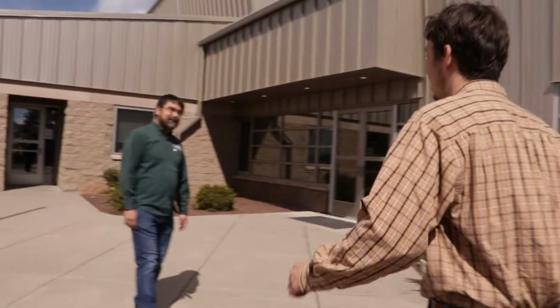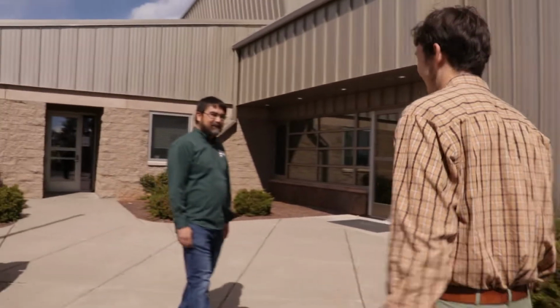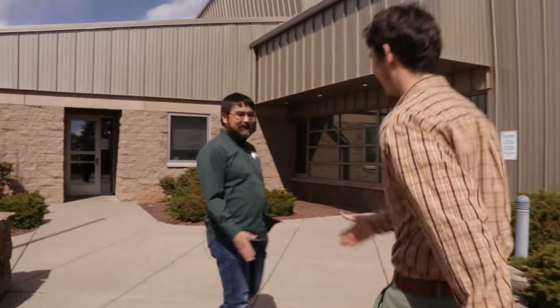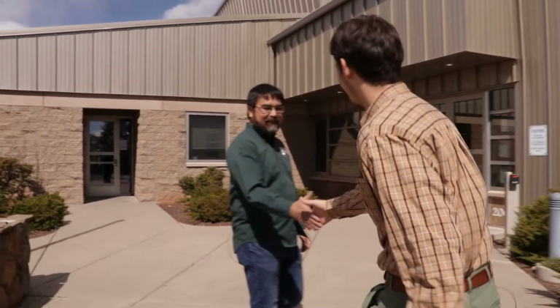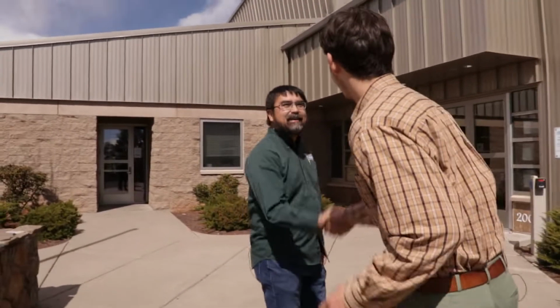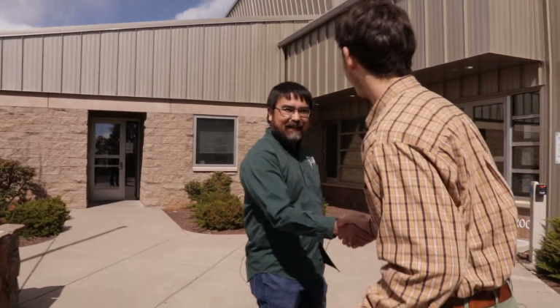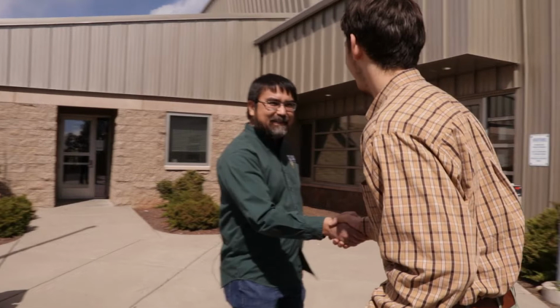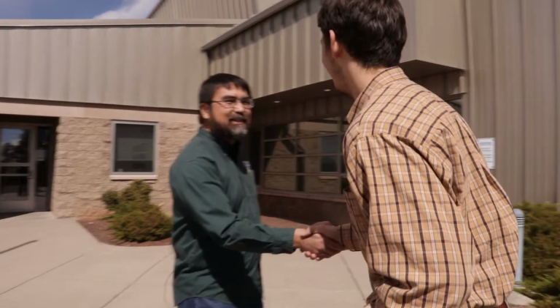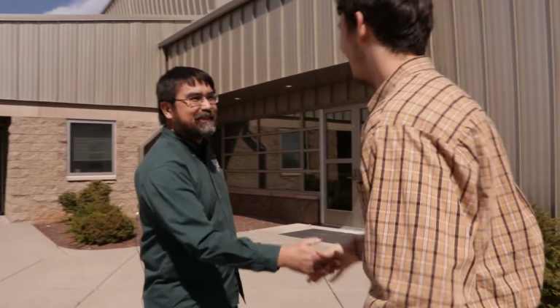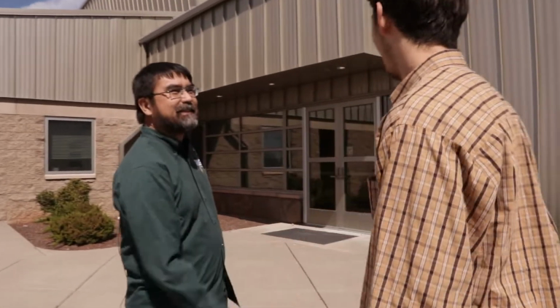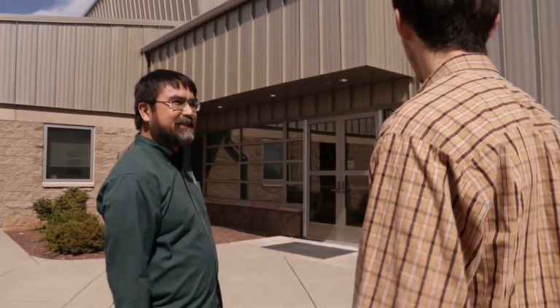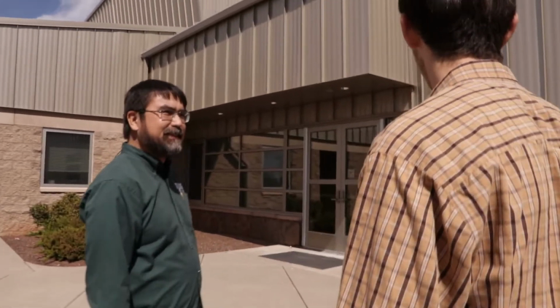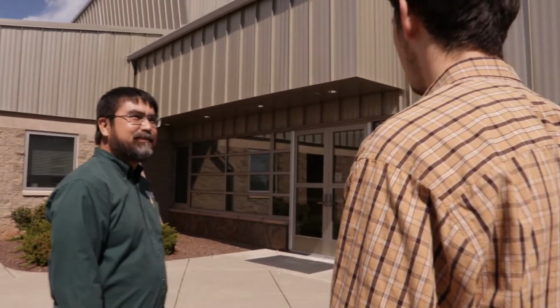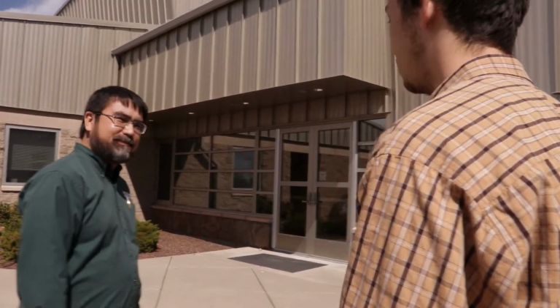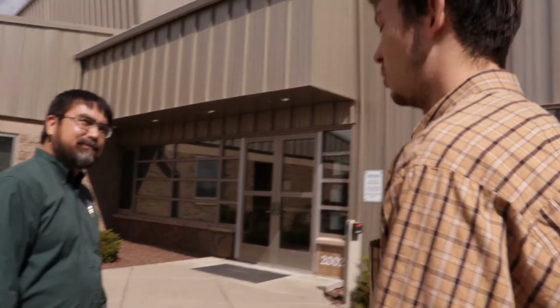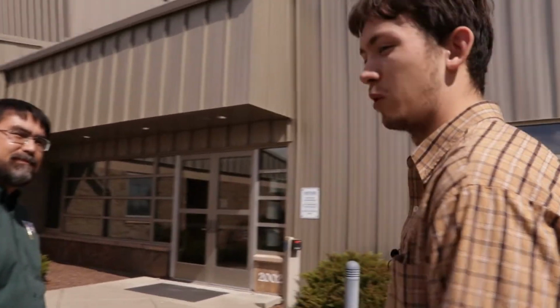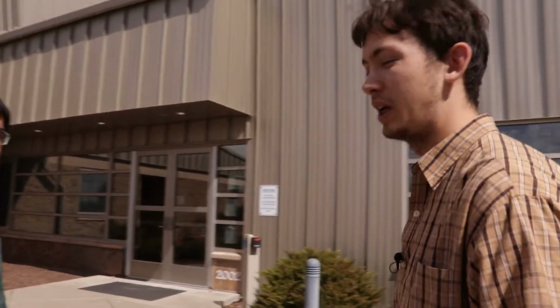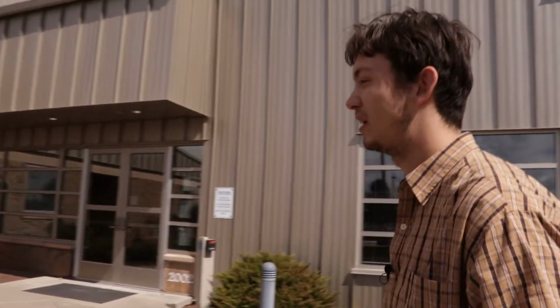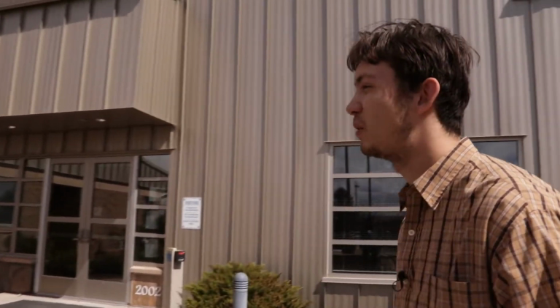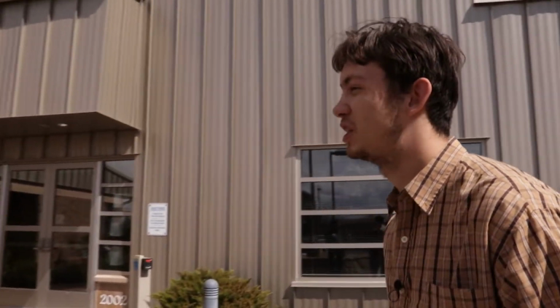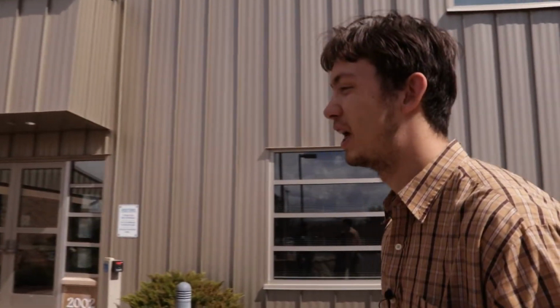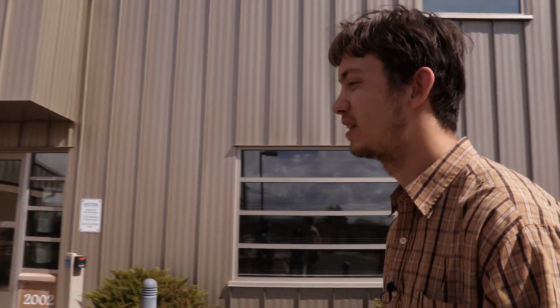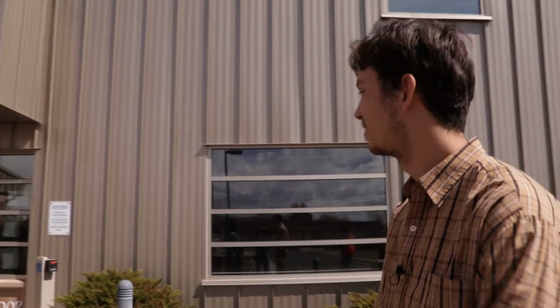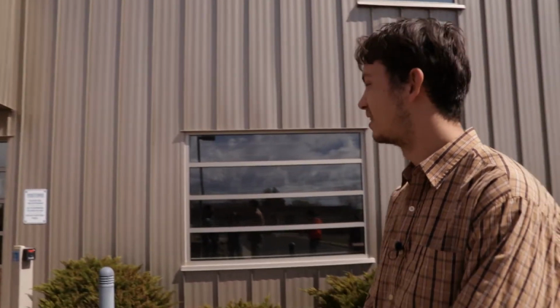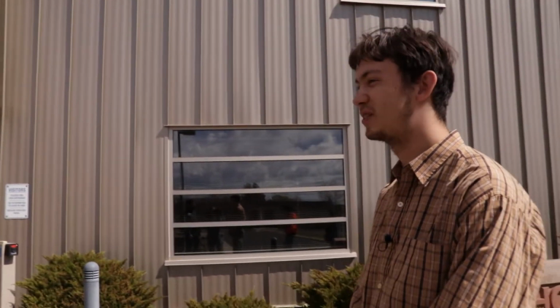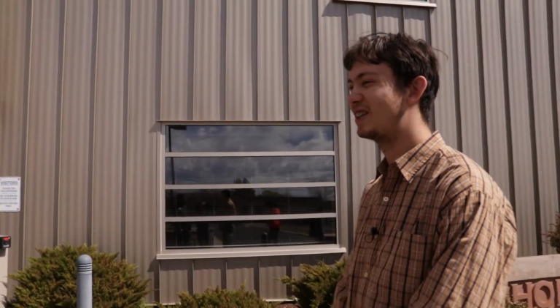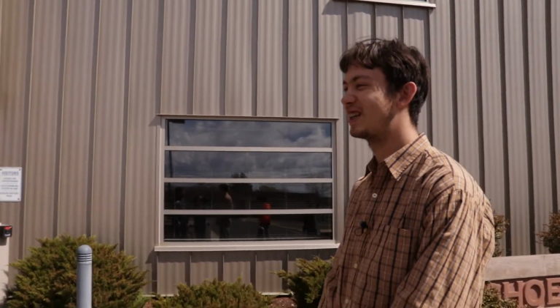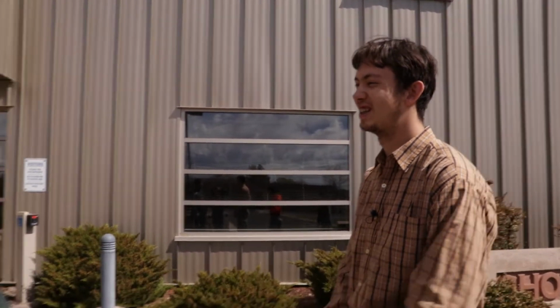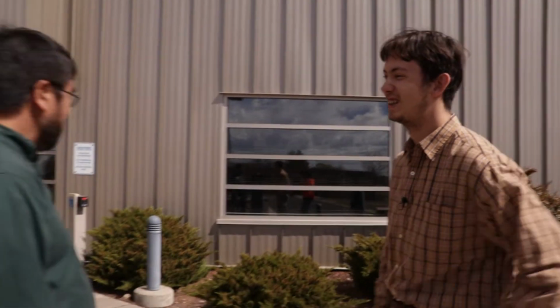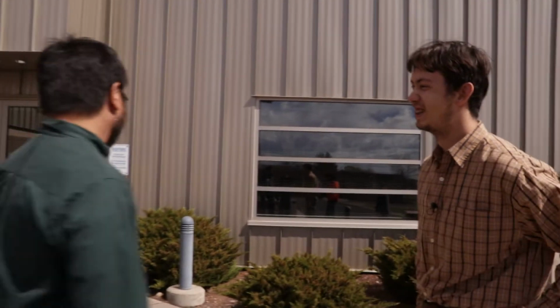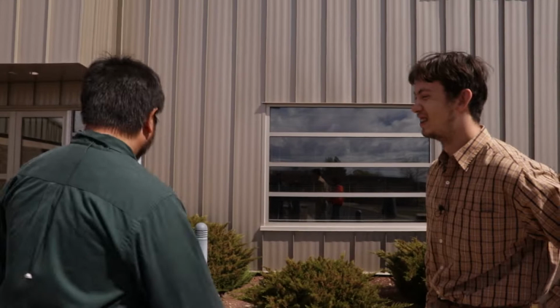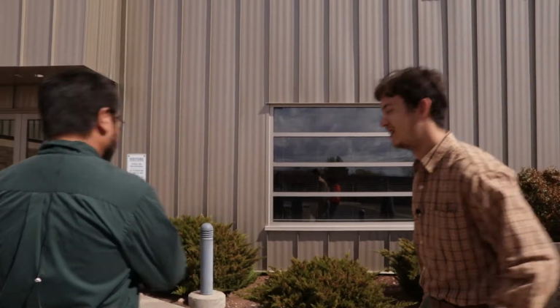Hey, nice to meet you, Oslo. Hi, nice to meet you. Awesome. So we're here at the USGS. Let's go take a look. Yep, let's come on in.